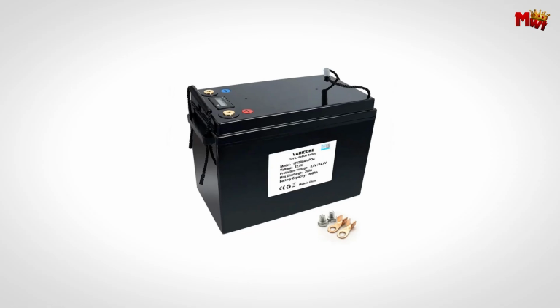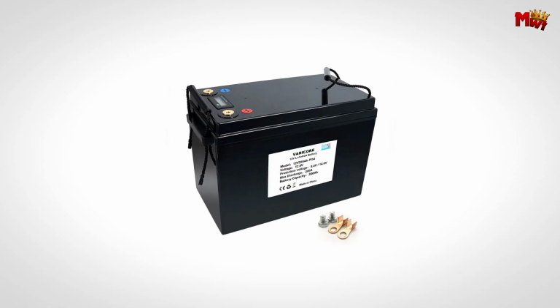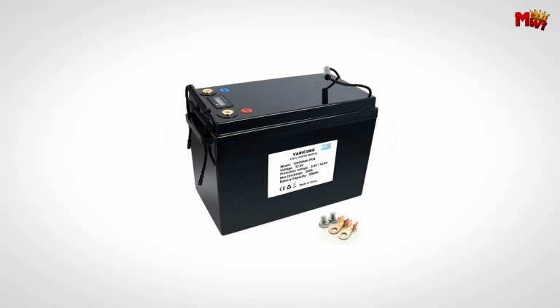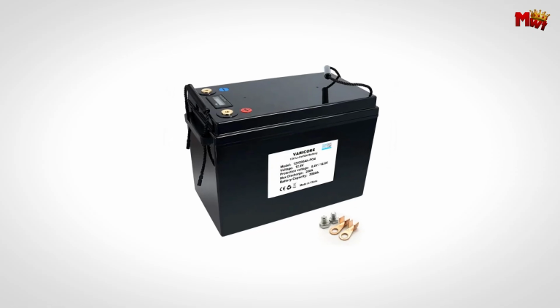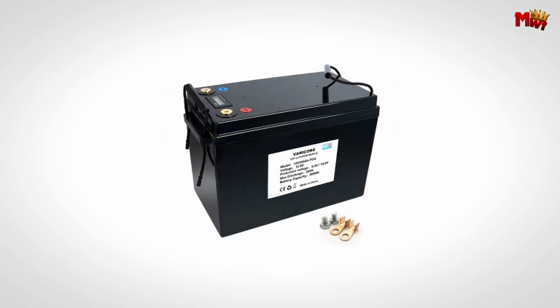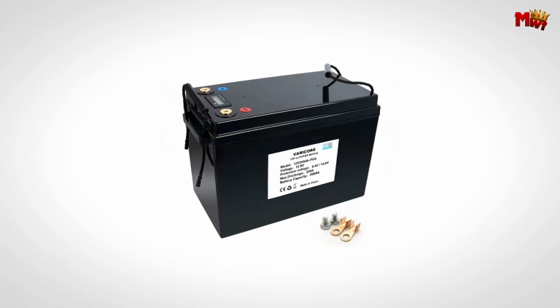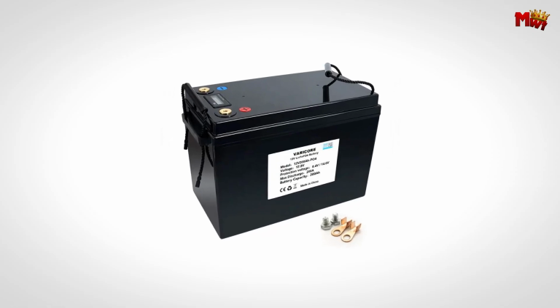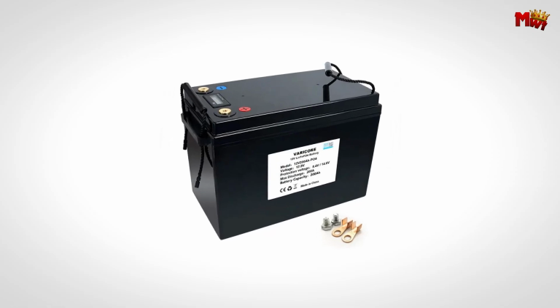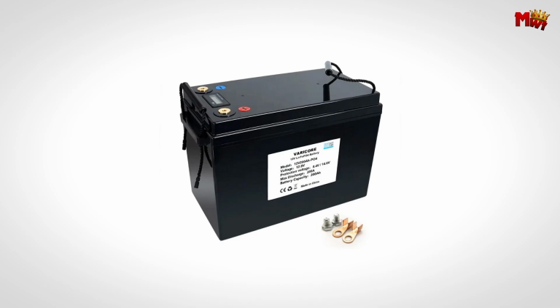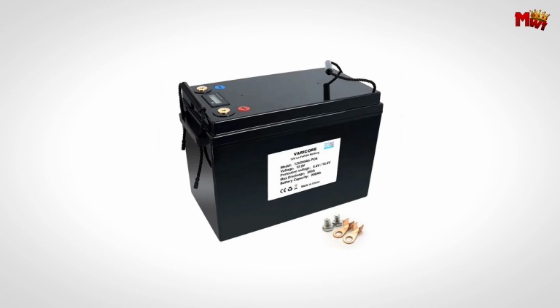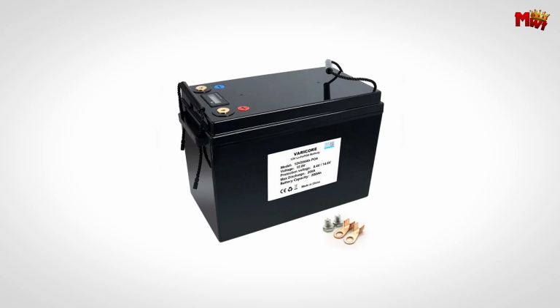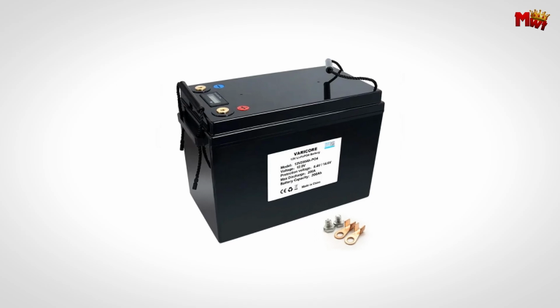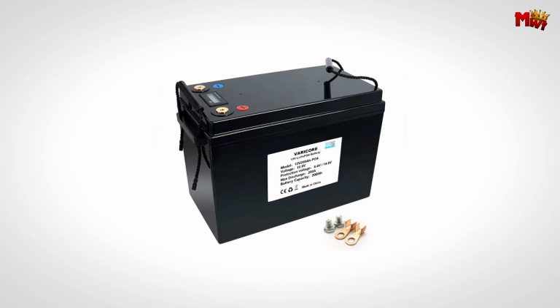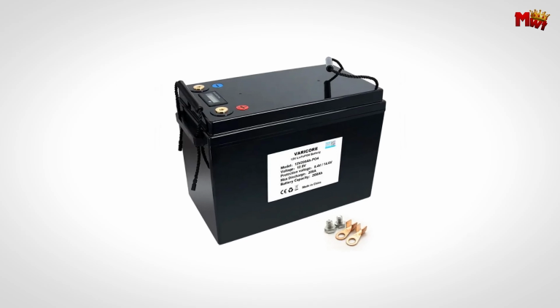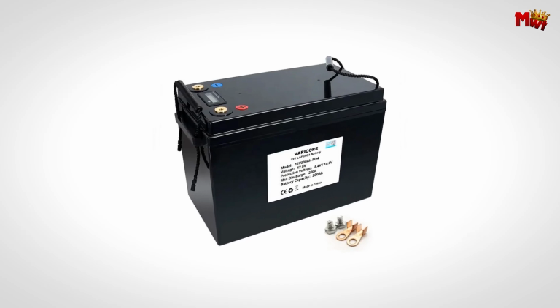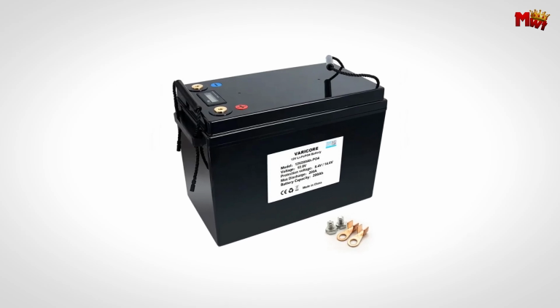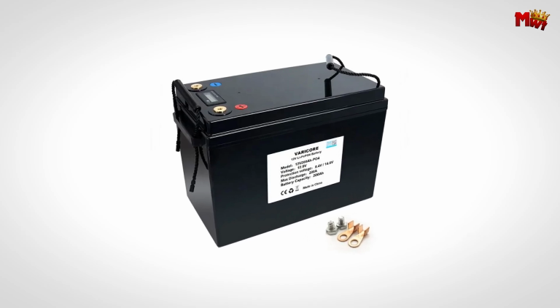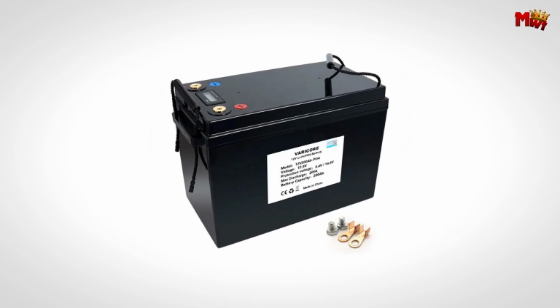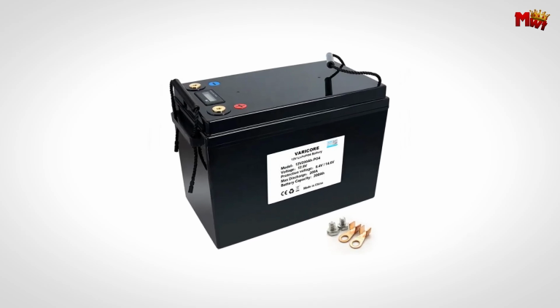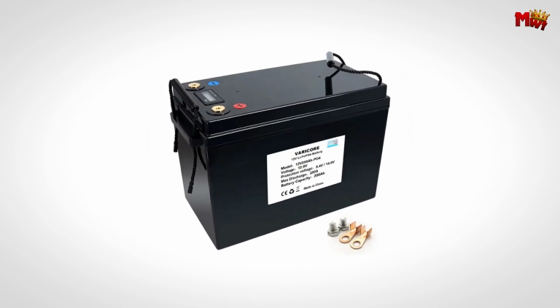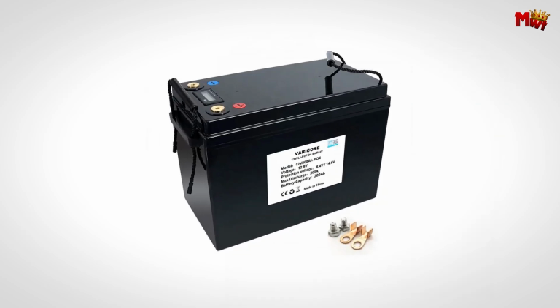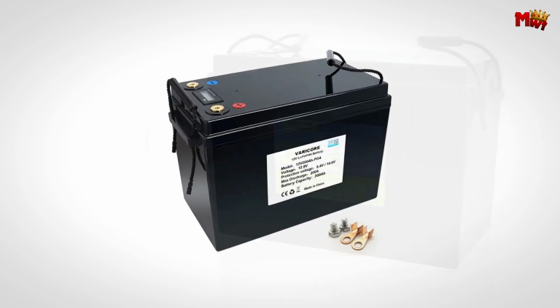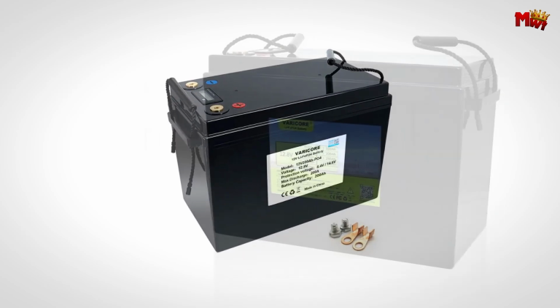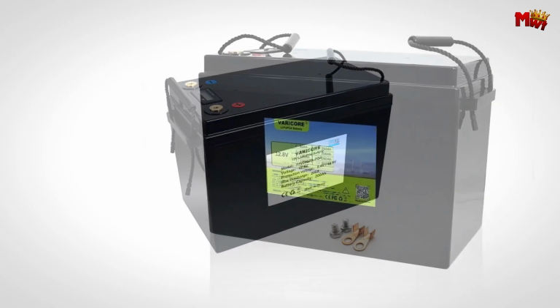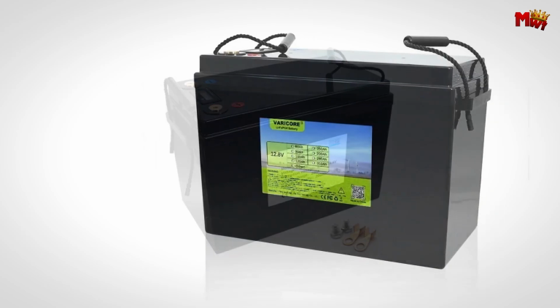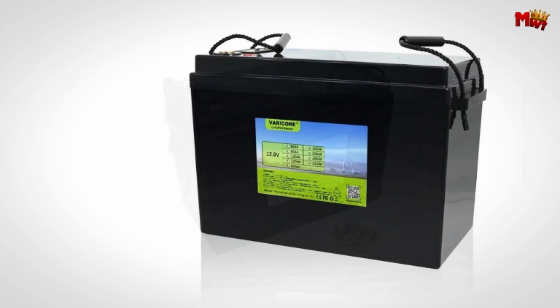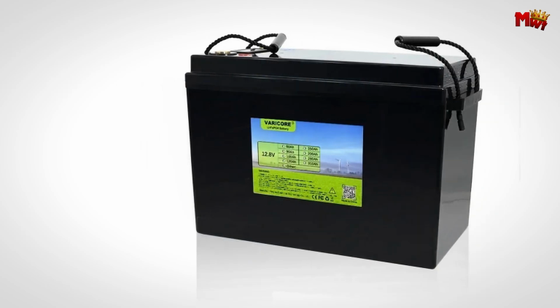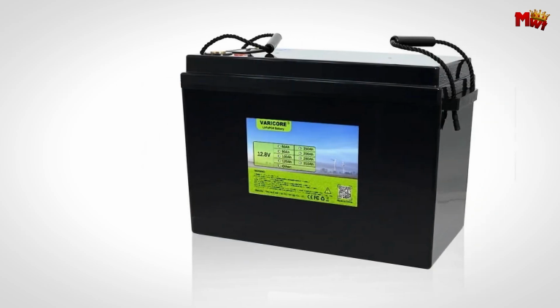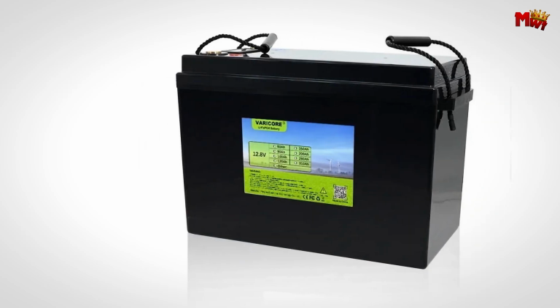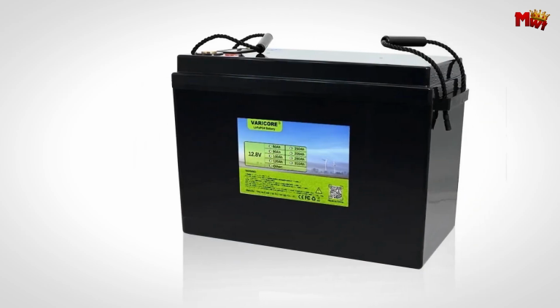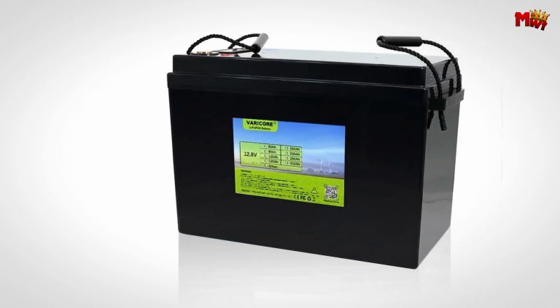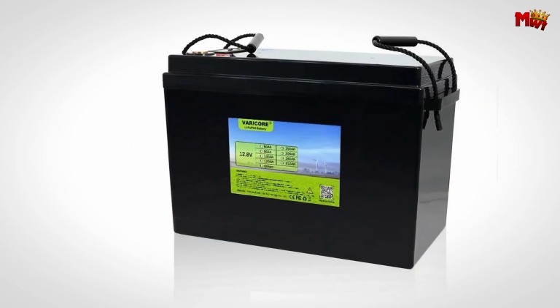Pros: long cycle life, LiFePO4 chemistry, high capacity. Cons: heavy.